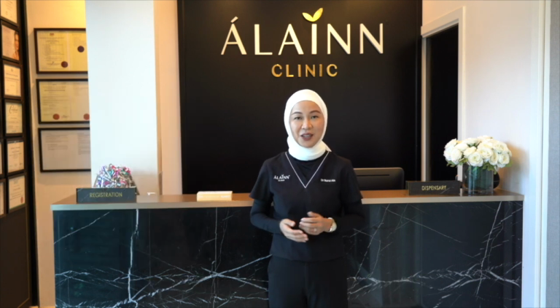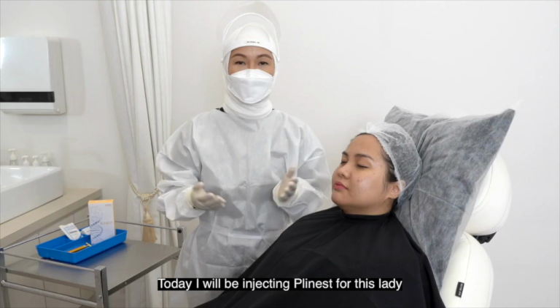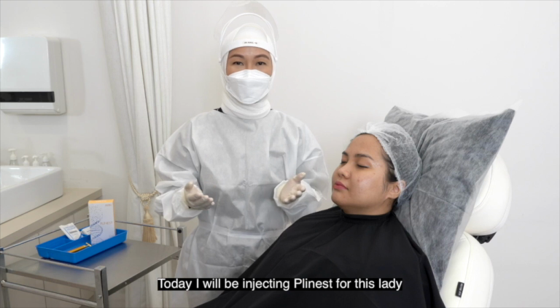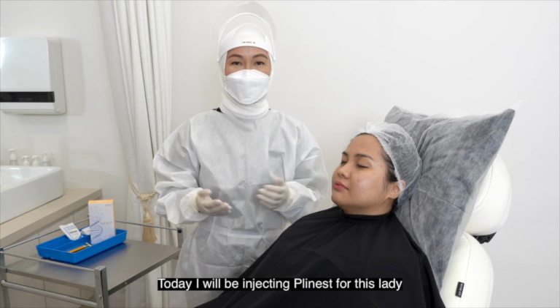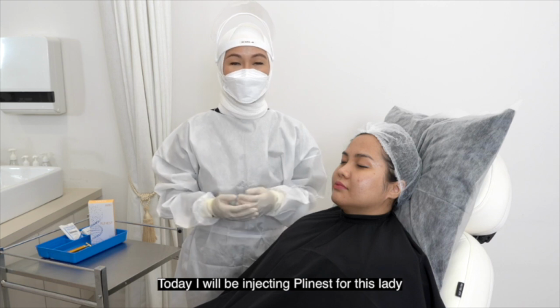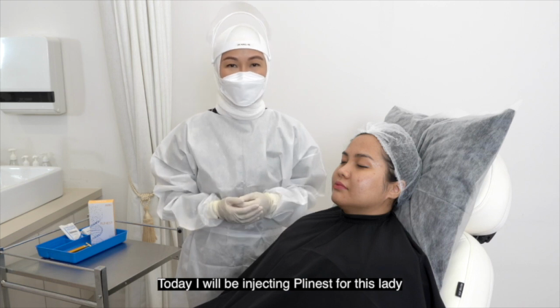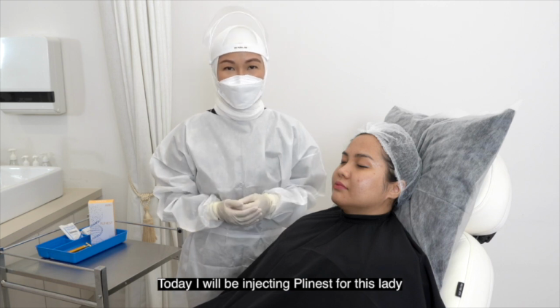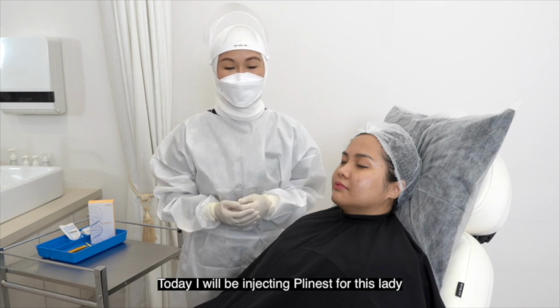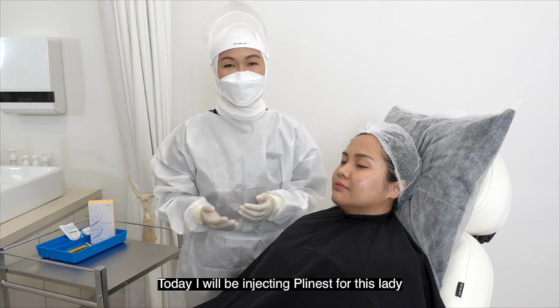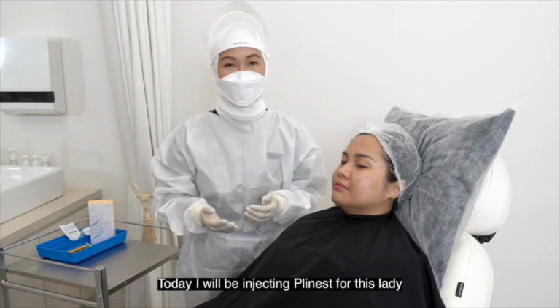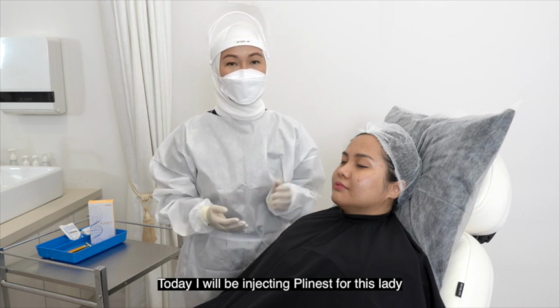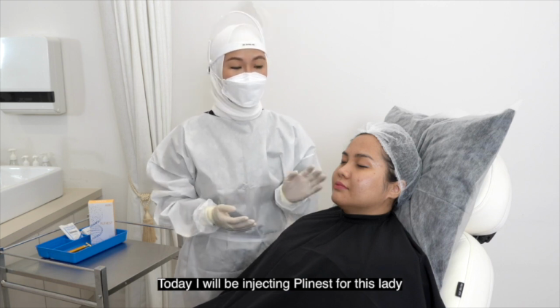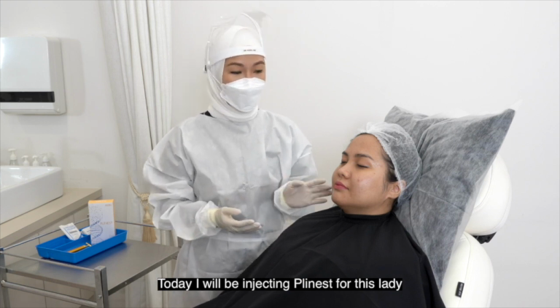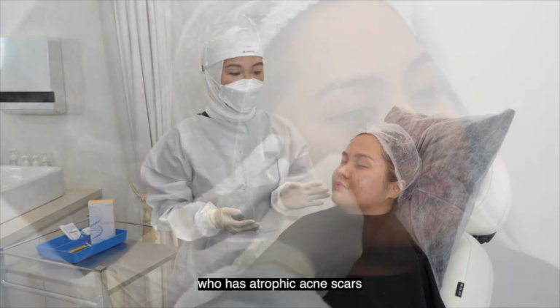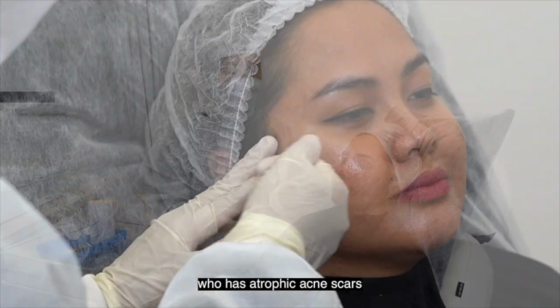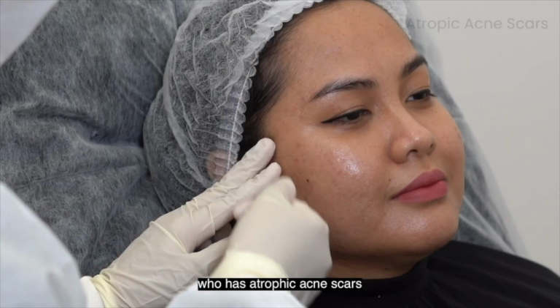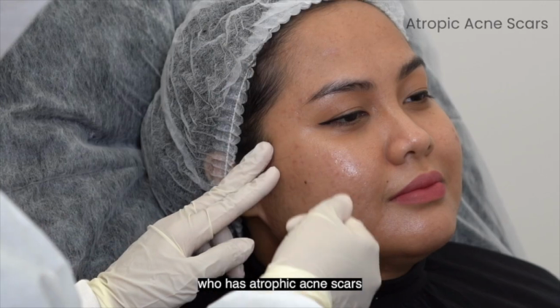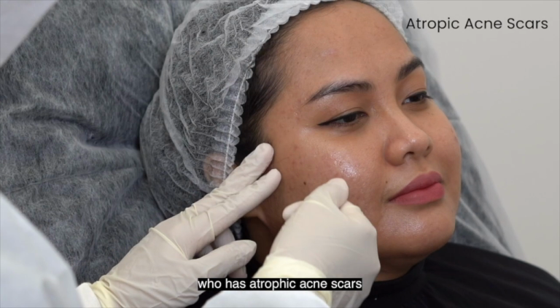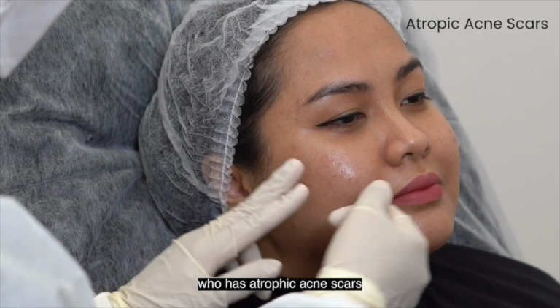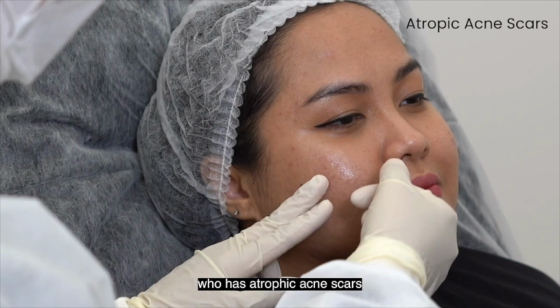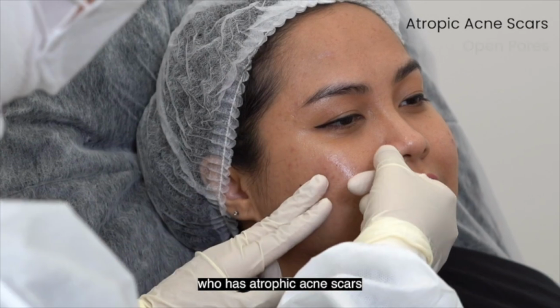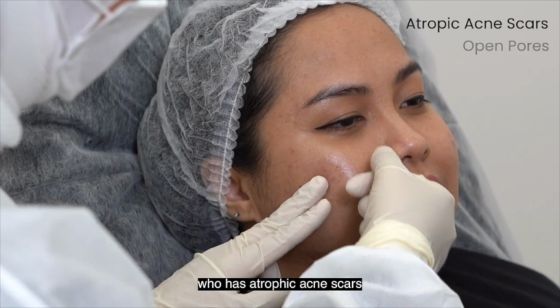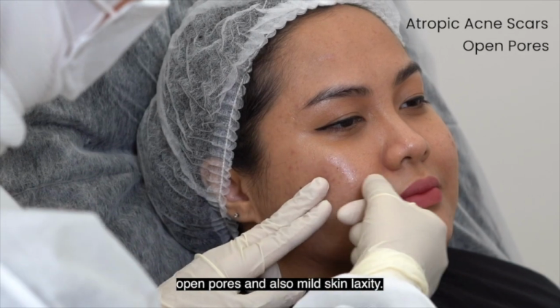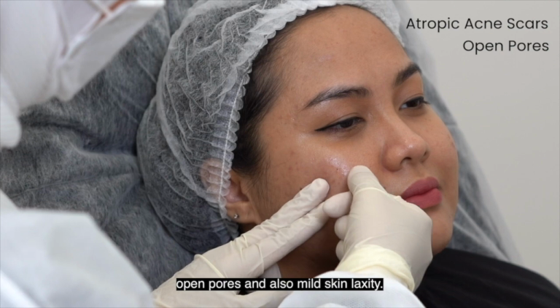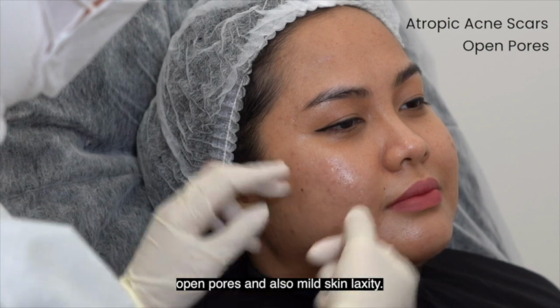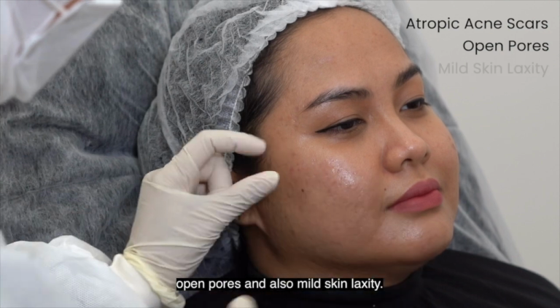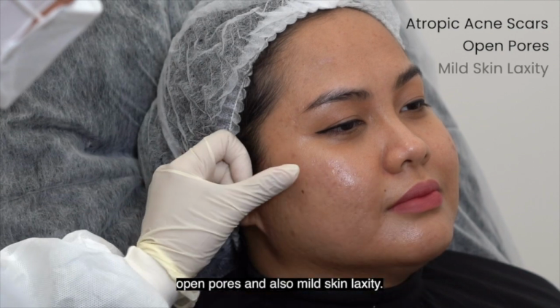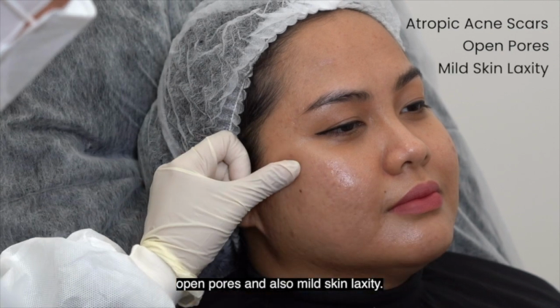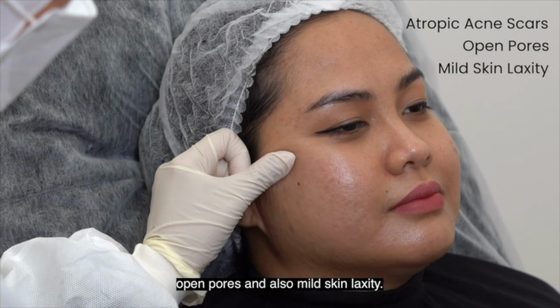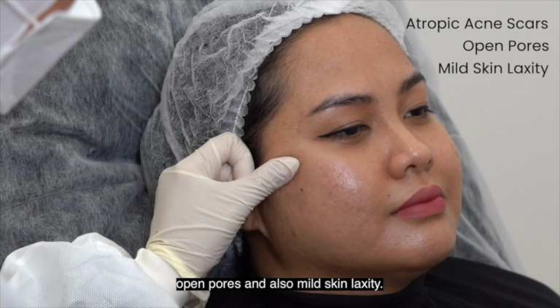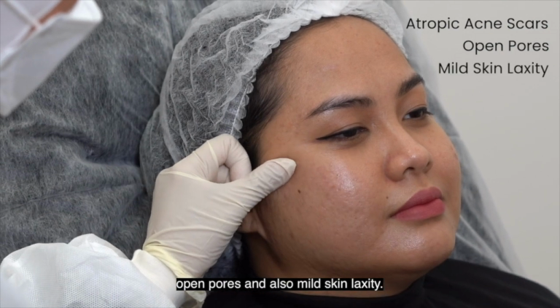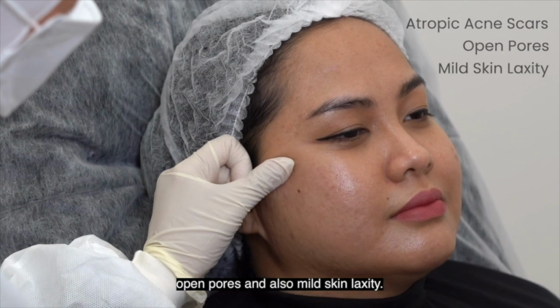Today, I will be injecting Plinus for this lady who has atrophic acne scars, open pores, and also mild skin laxity.